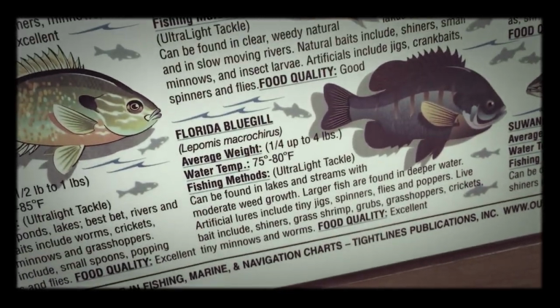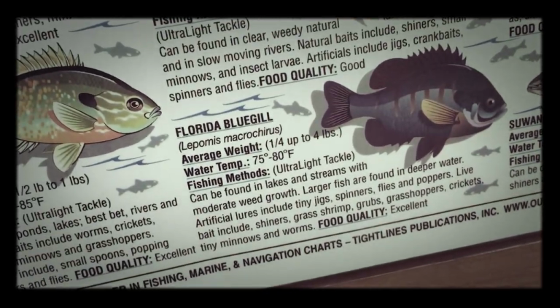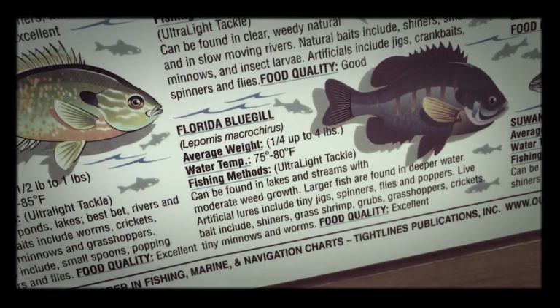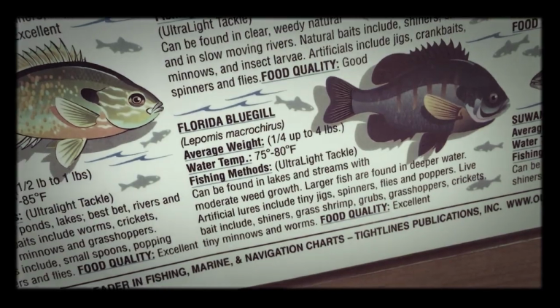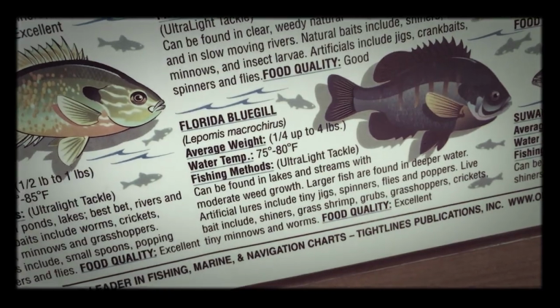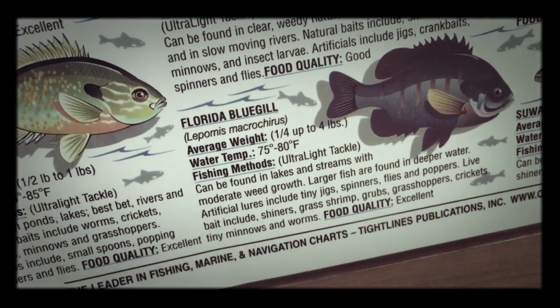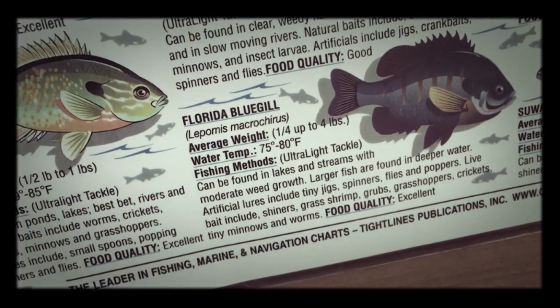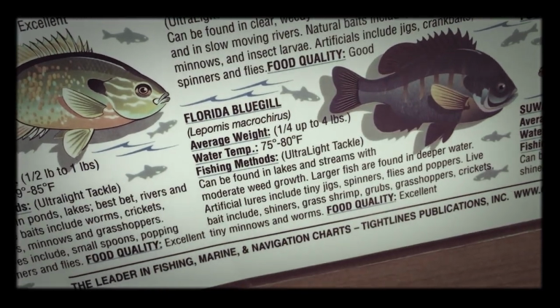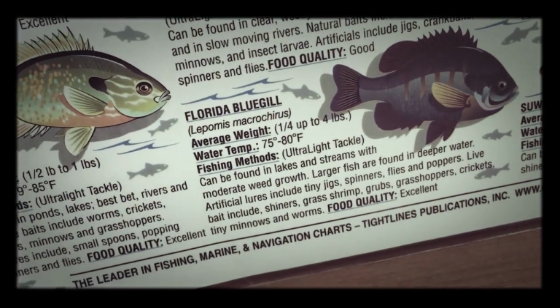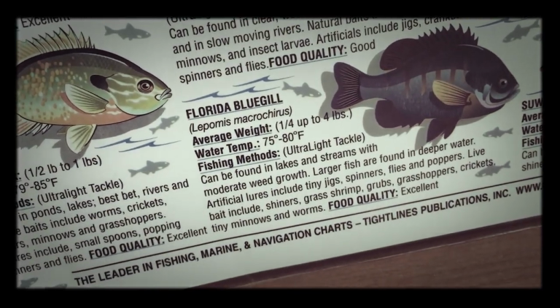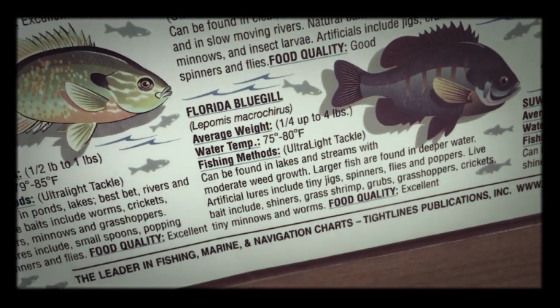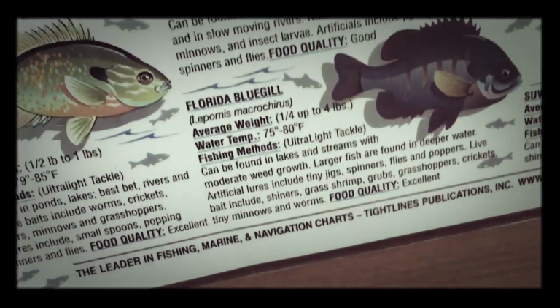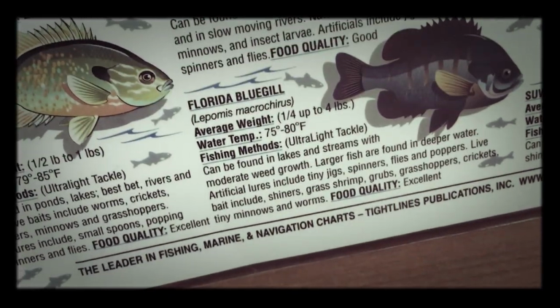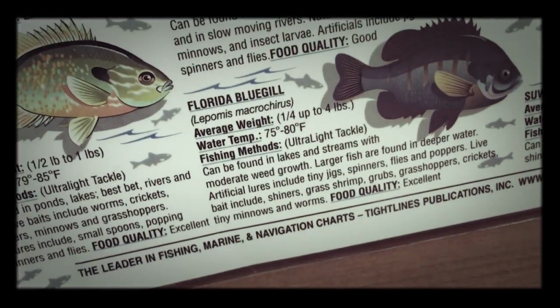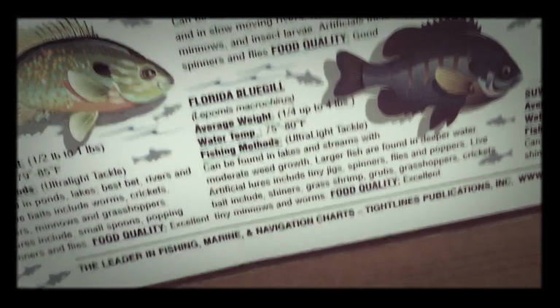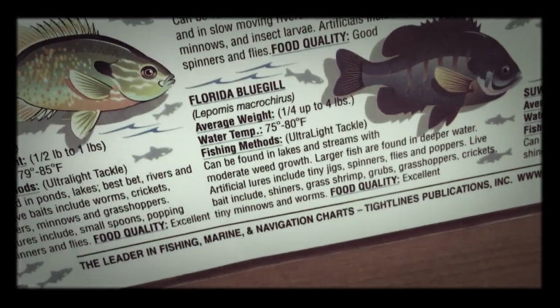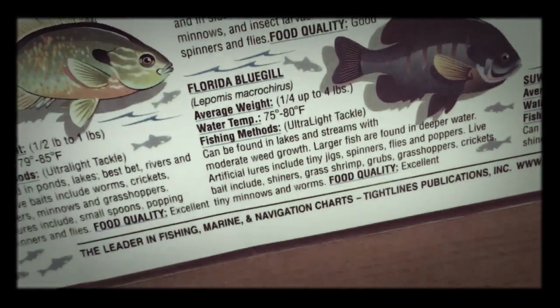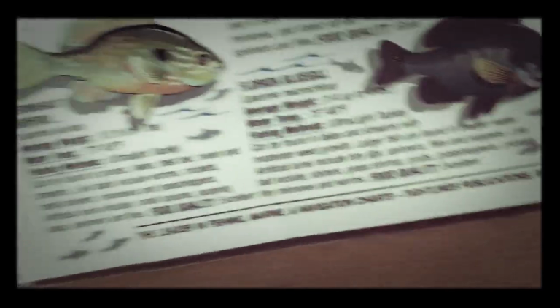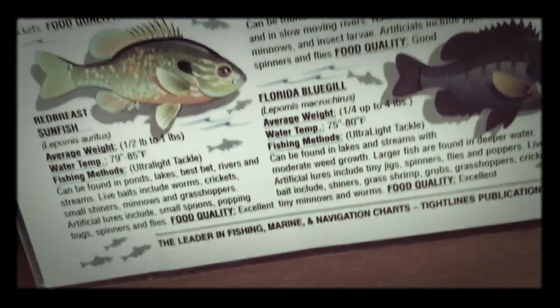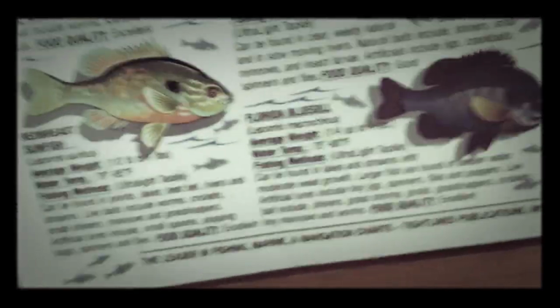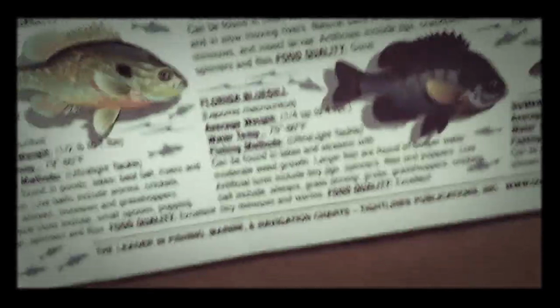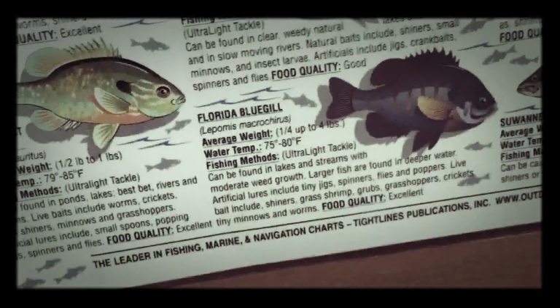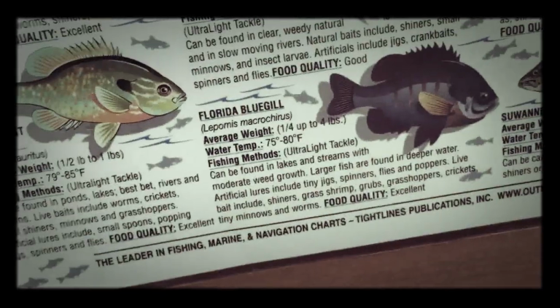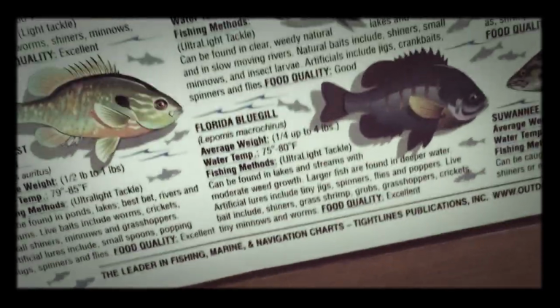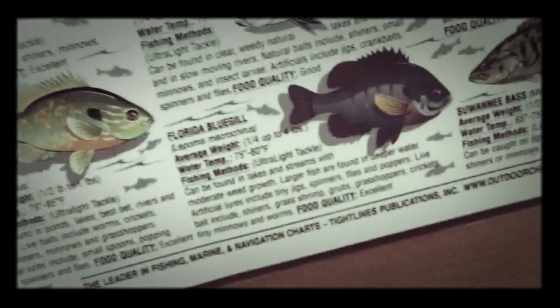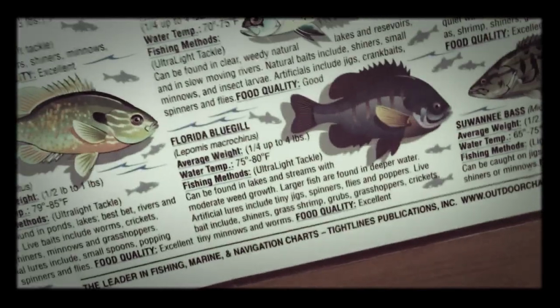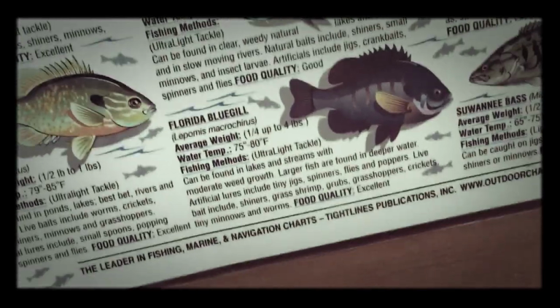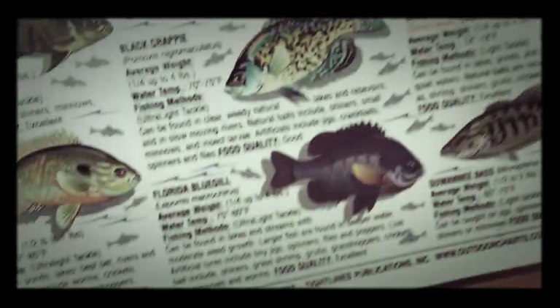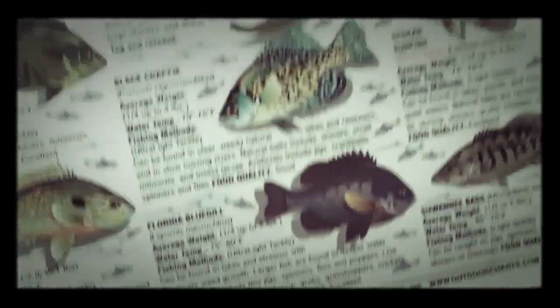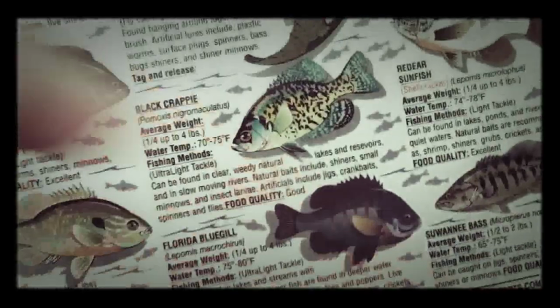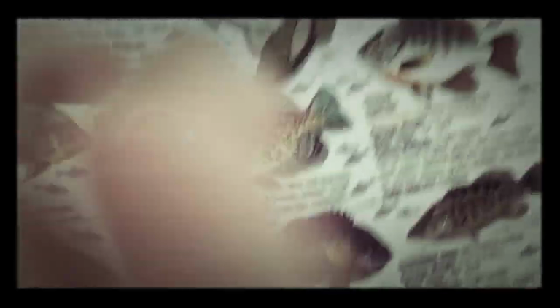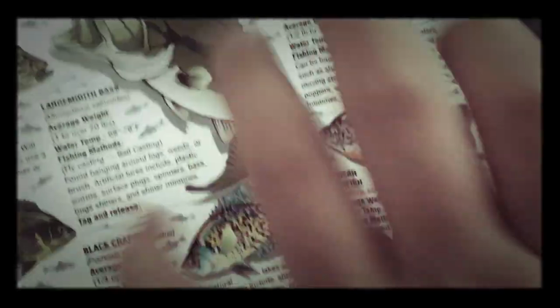They can be found in lakes and streams with moderate weed growth. So that is a nice fish.